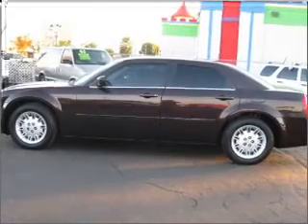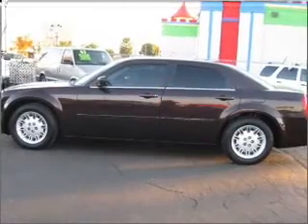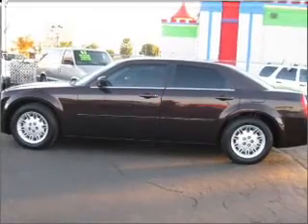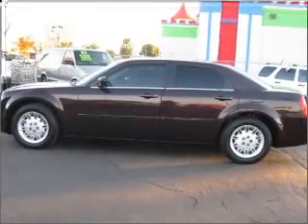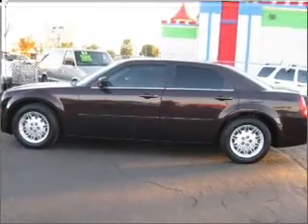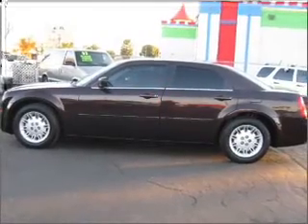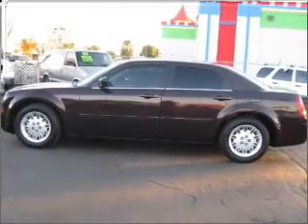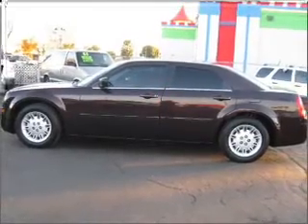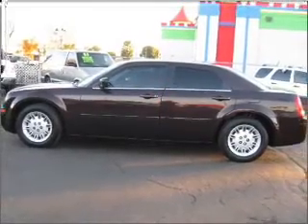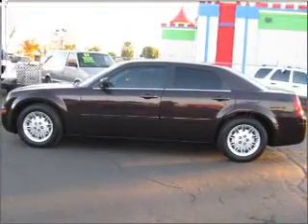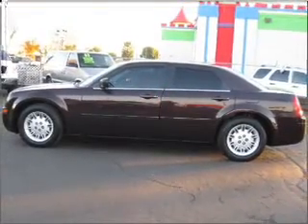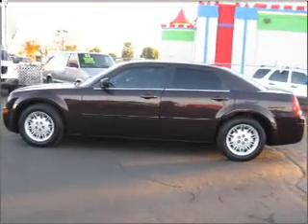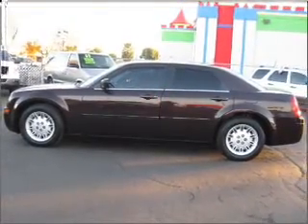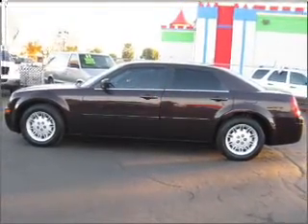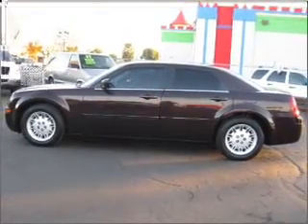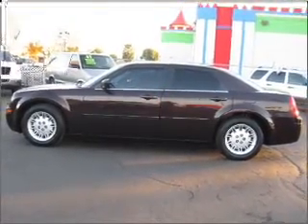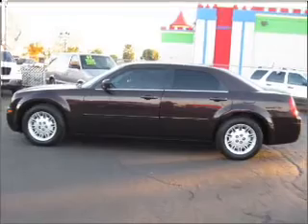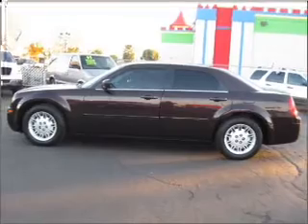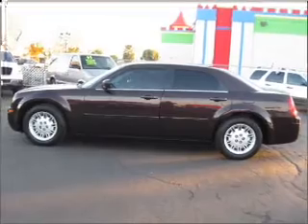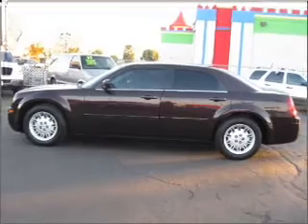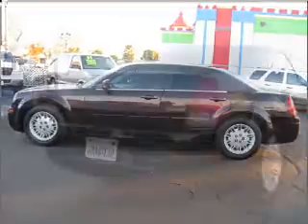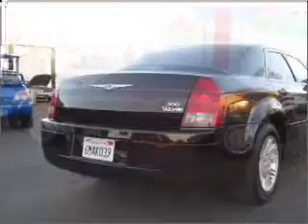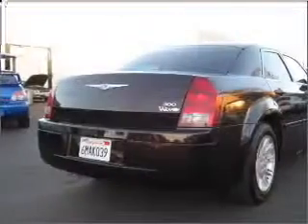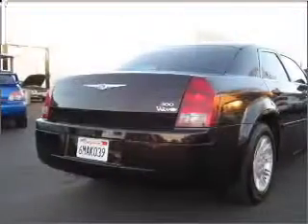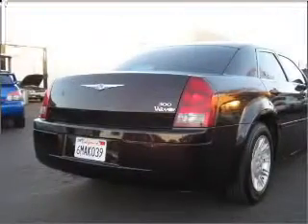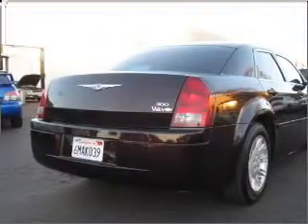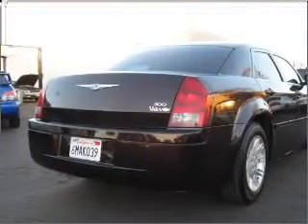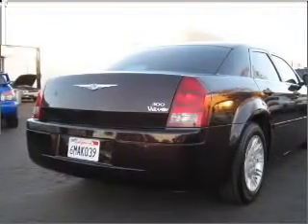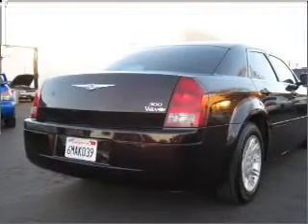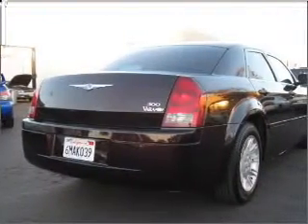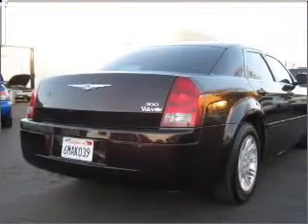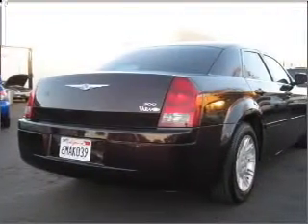Let us put you in the driver's seat today. Call or click to contact us. Thank you.